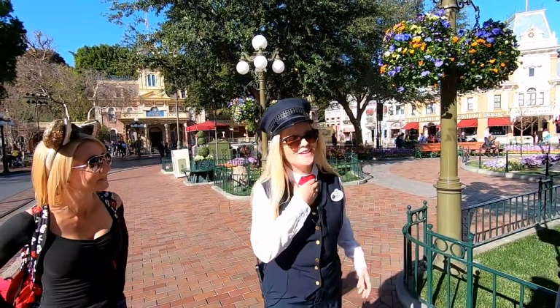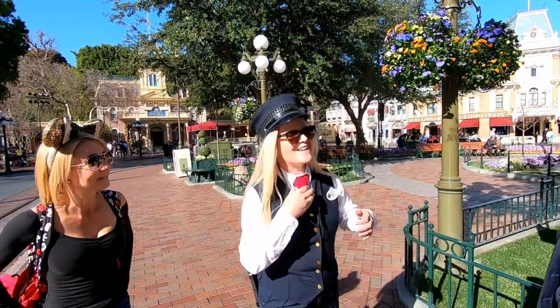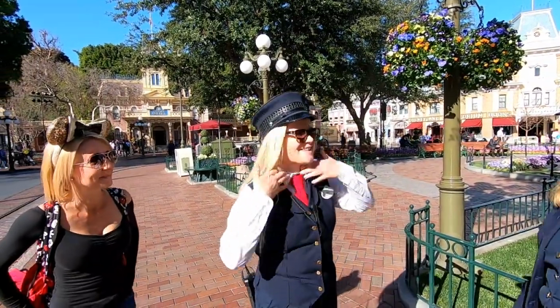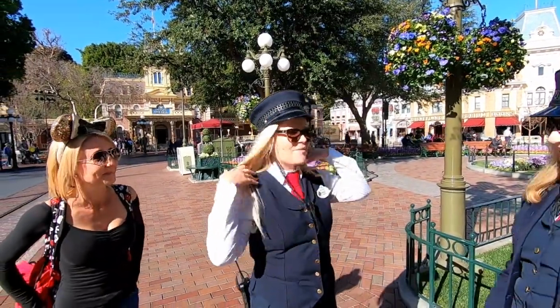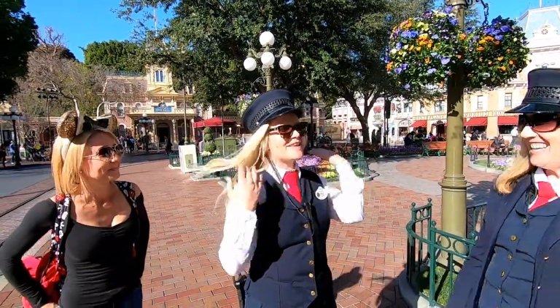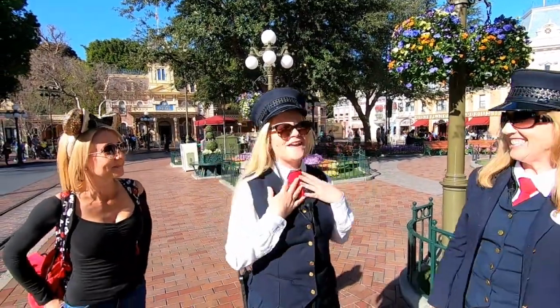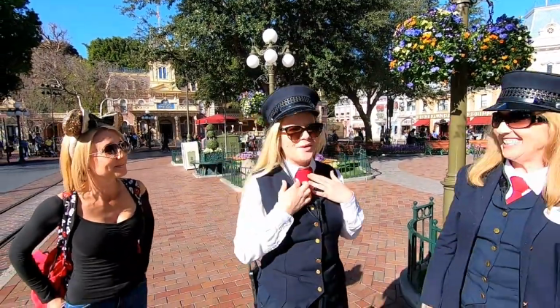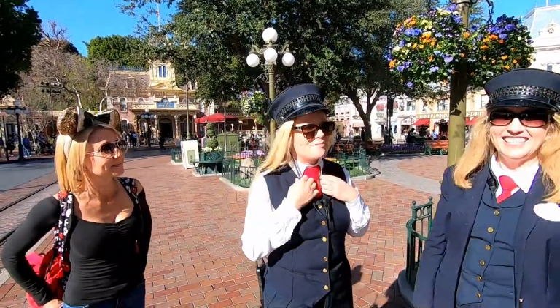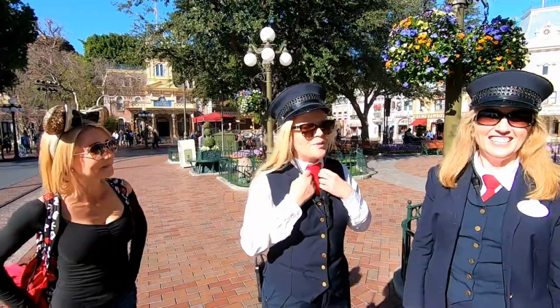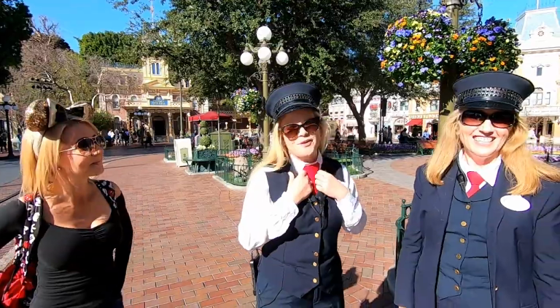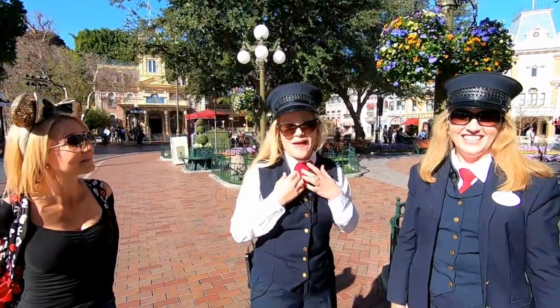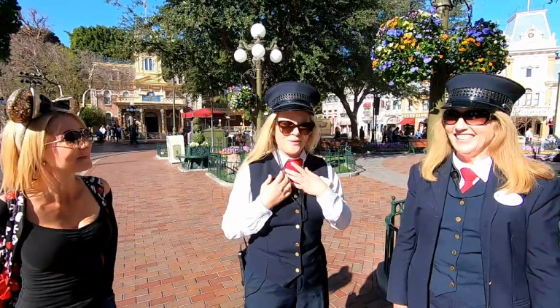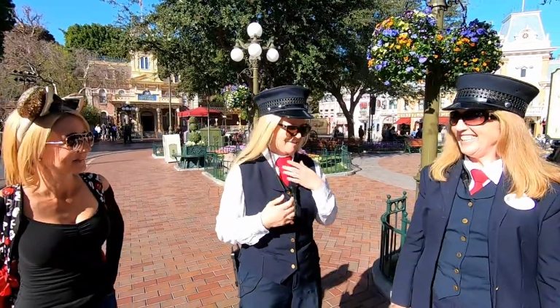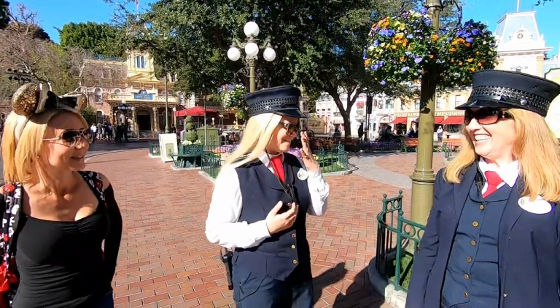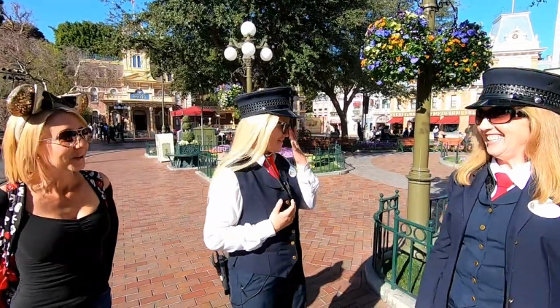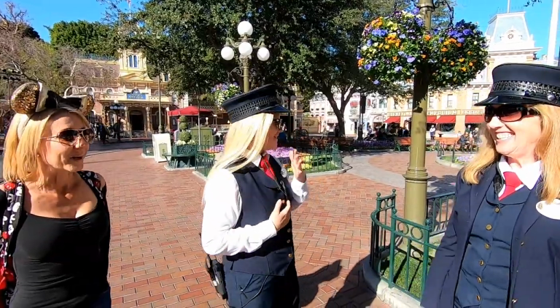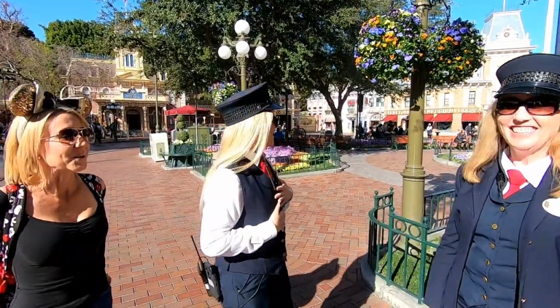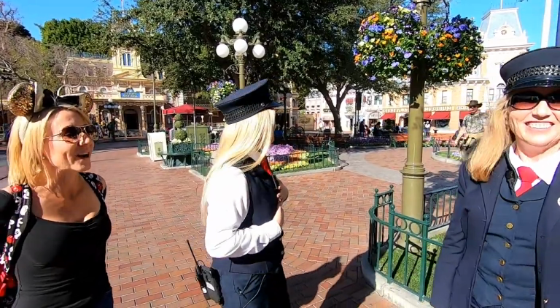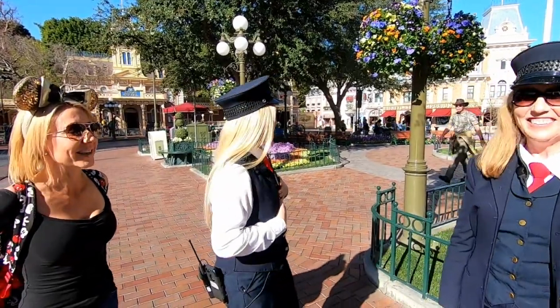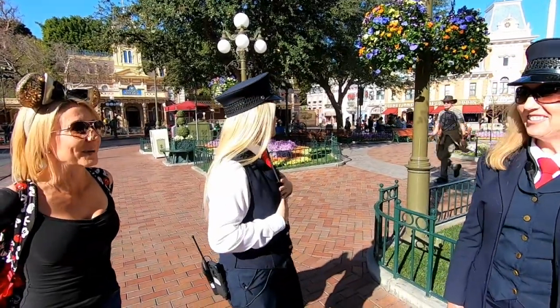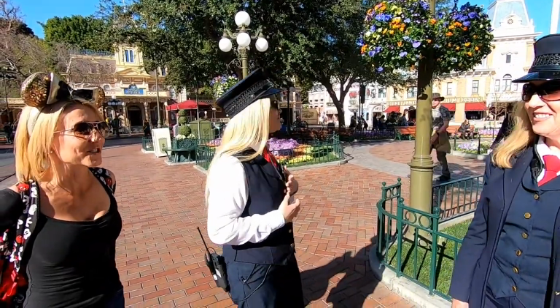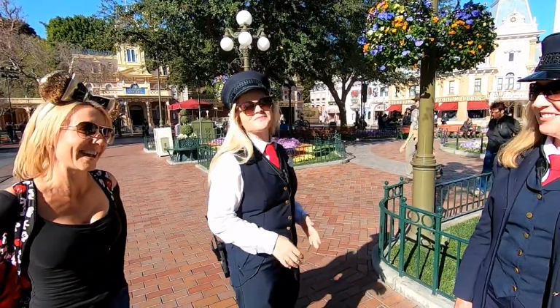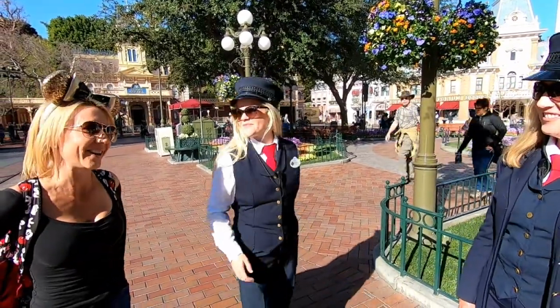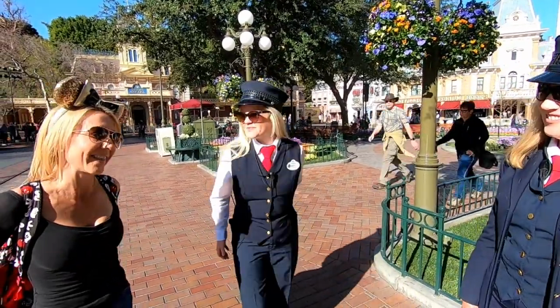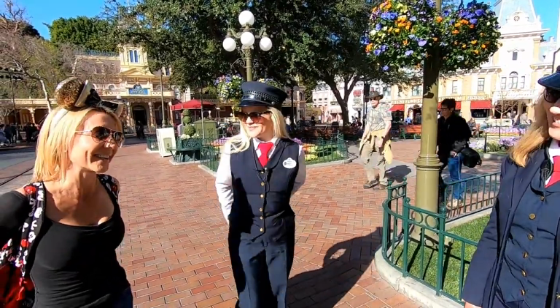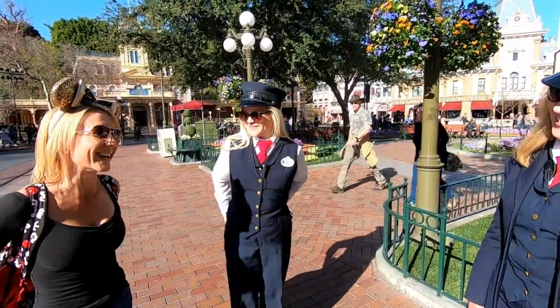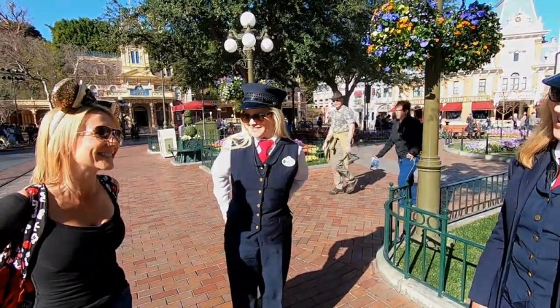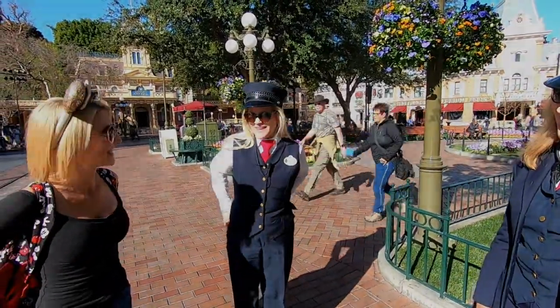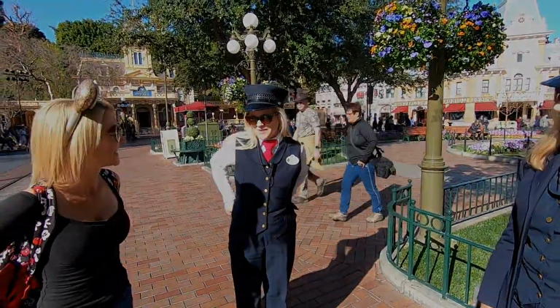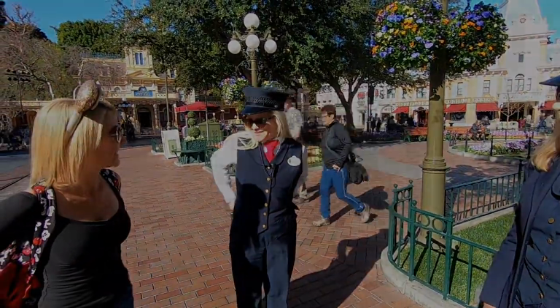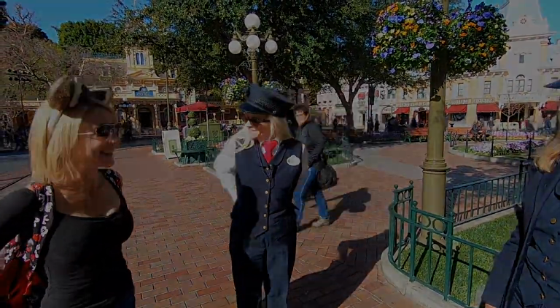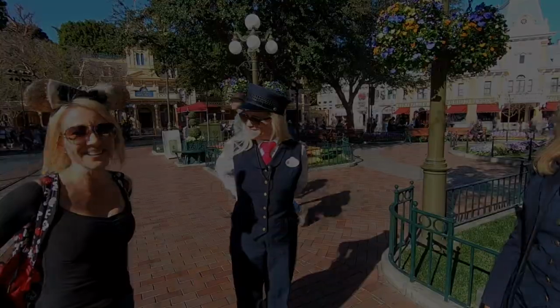It does! Everybody else has either a blue one or a black one. Well, your red tie makes you stand out. I like it a lot. Thank you!